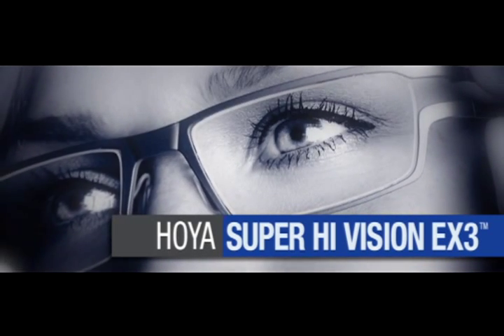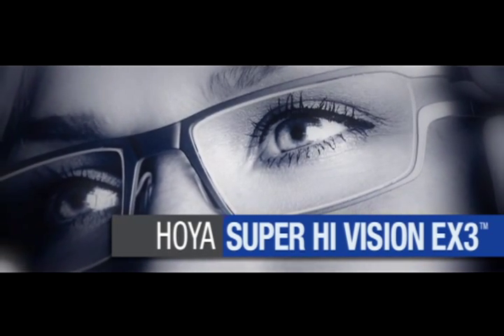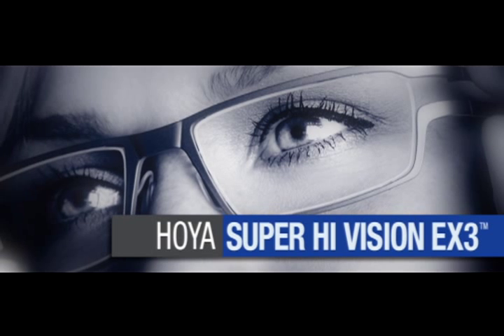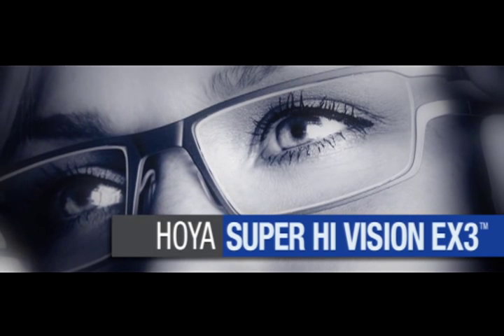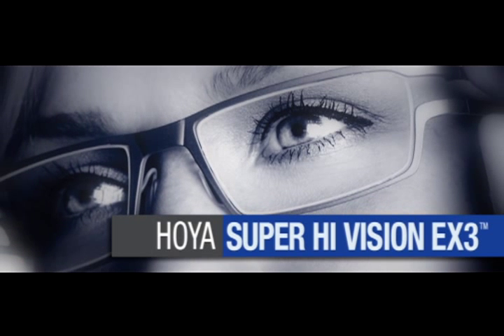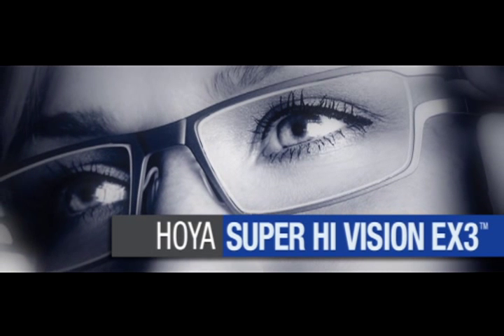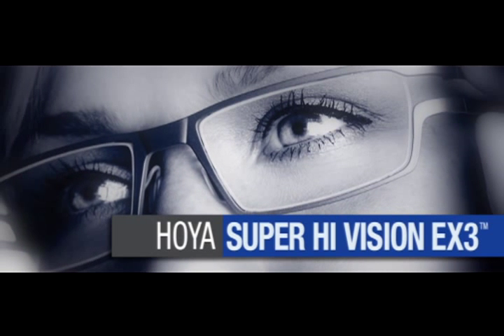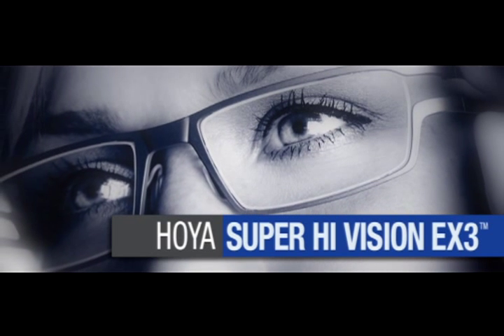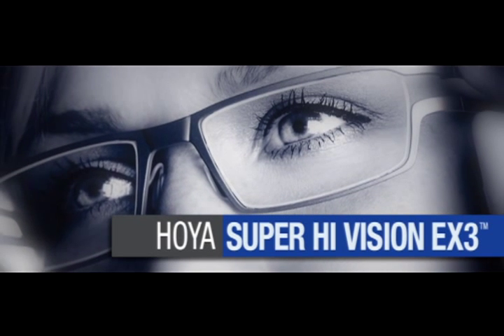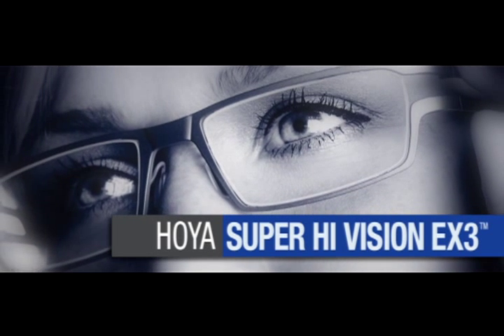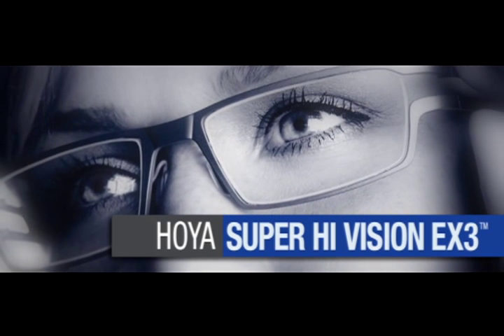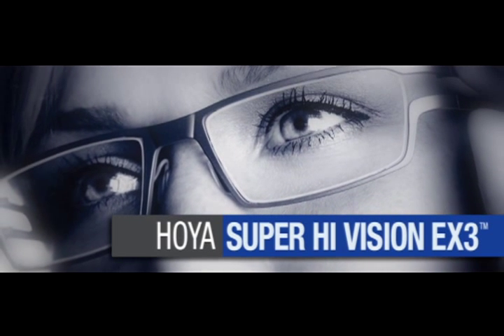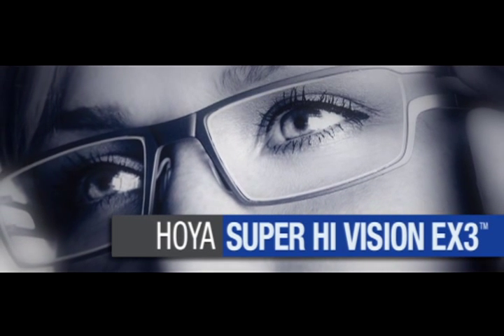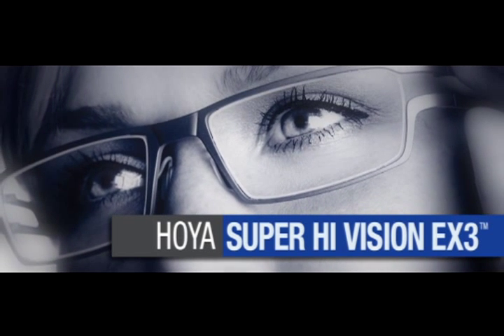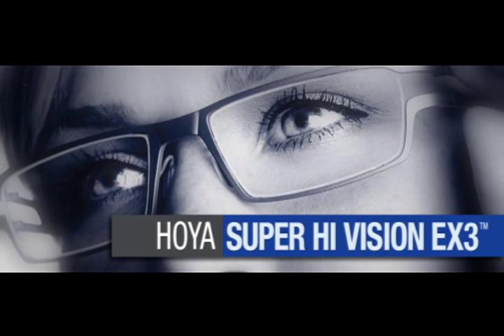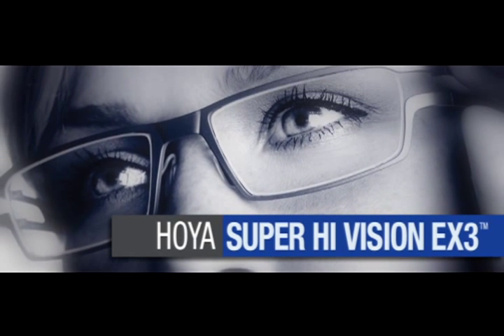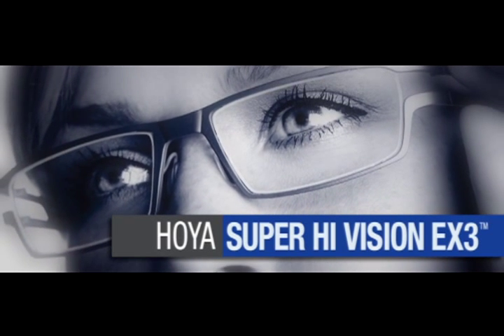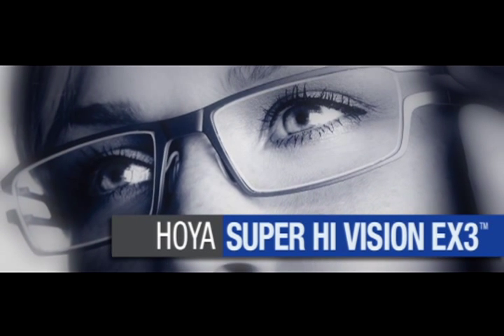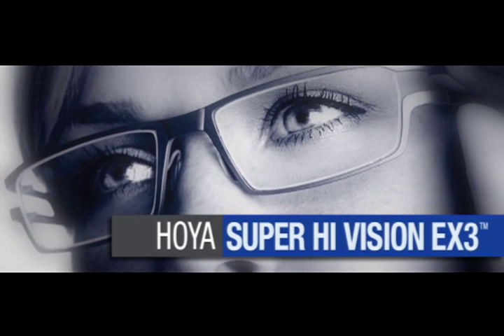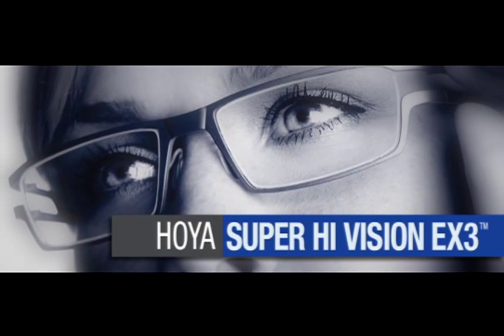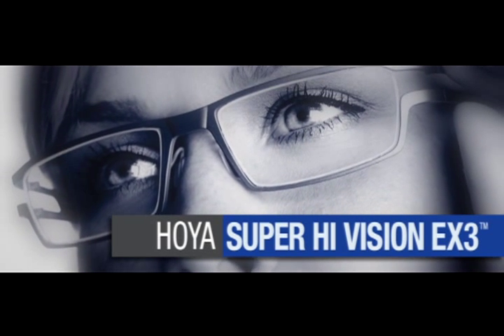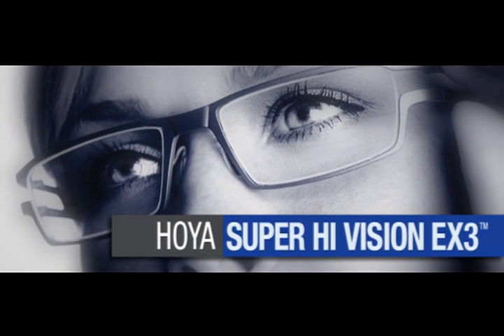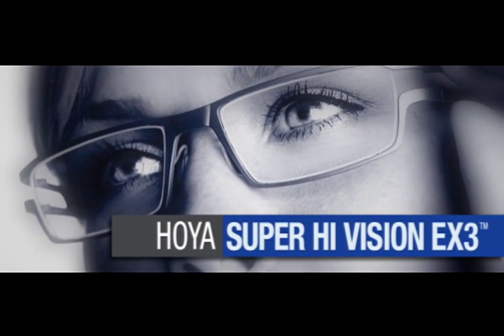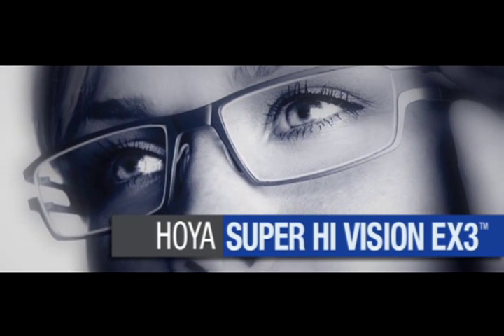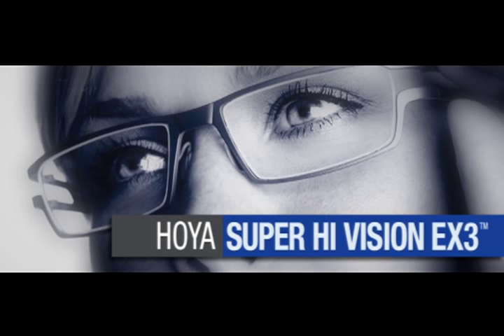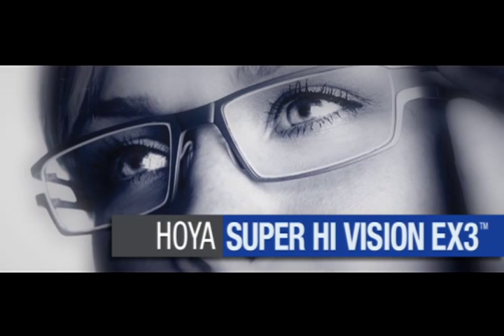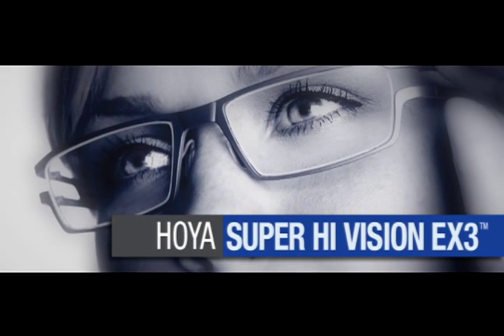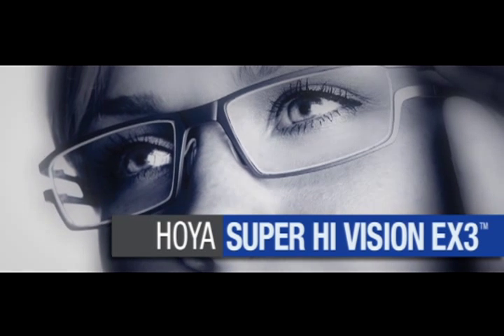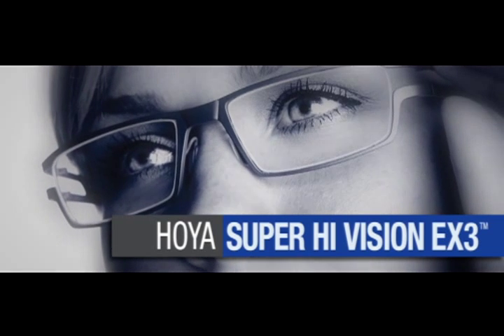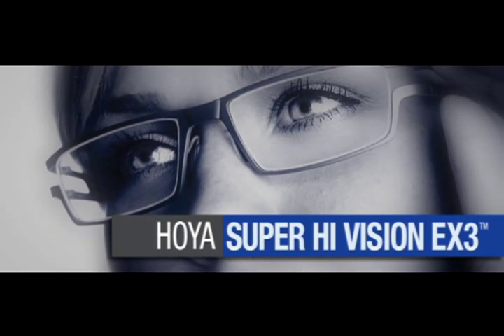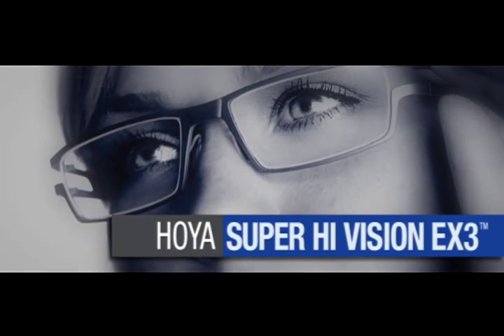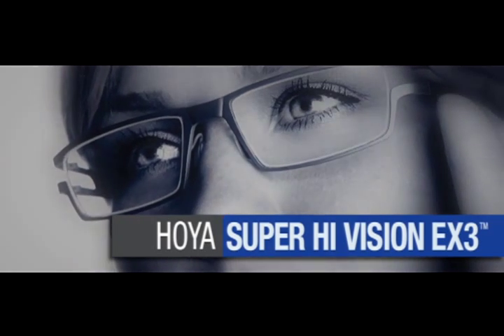AR has been taken to the extreme with Hoya's Super High Vision EX3 anti-reflective coating.